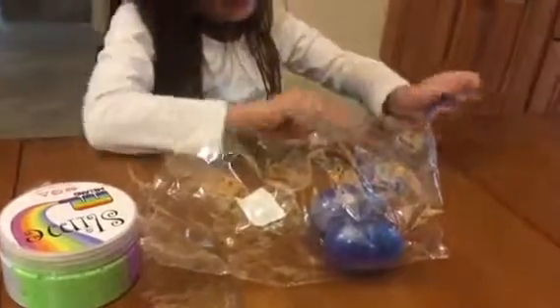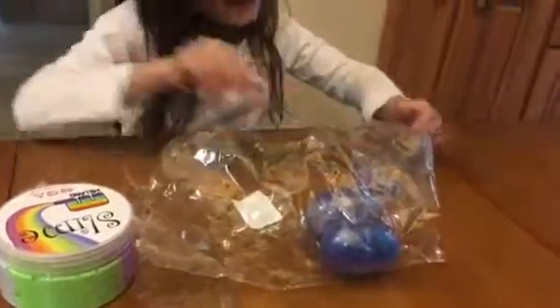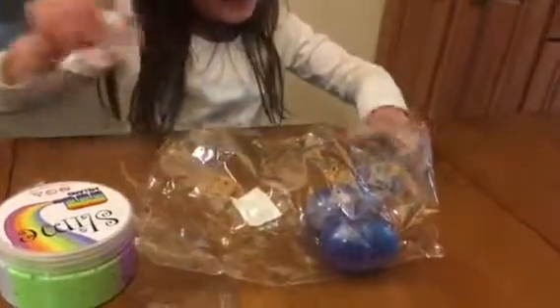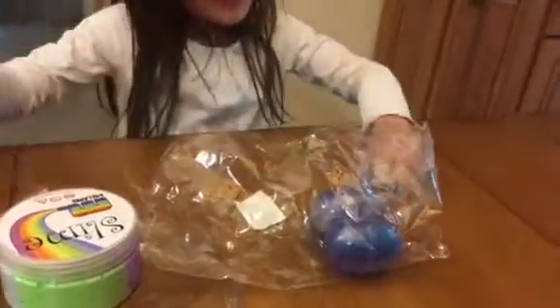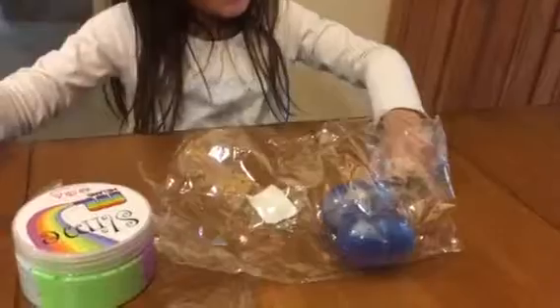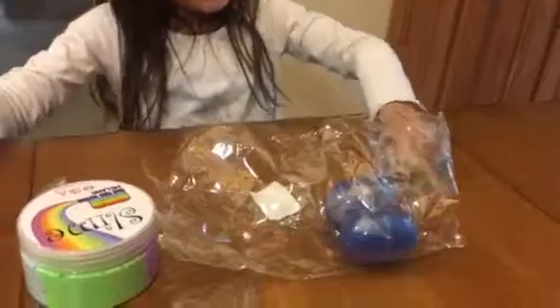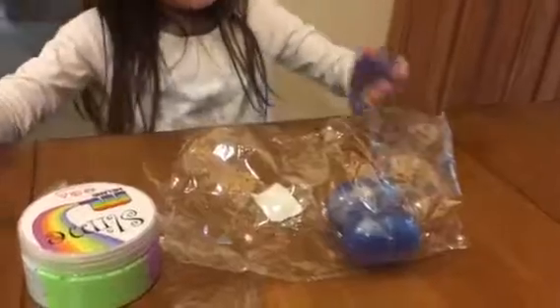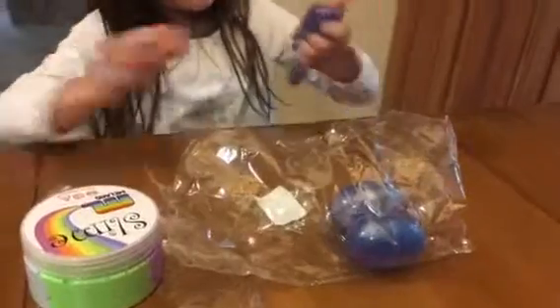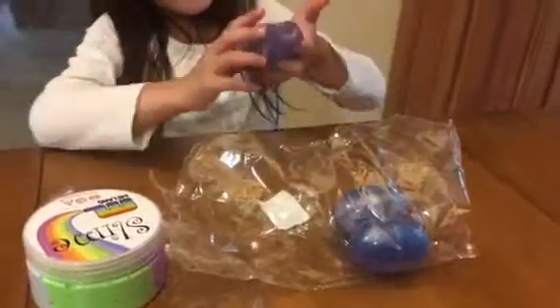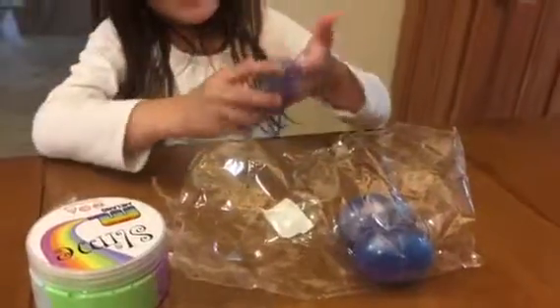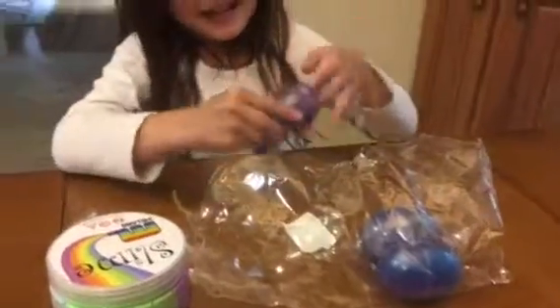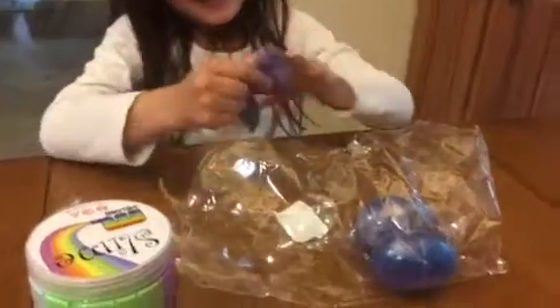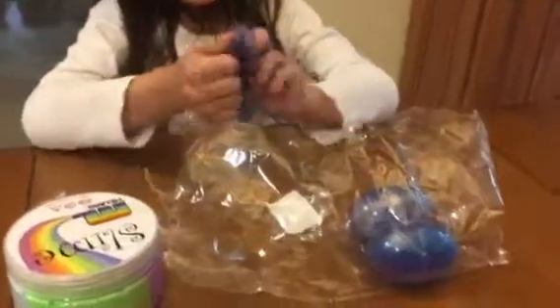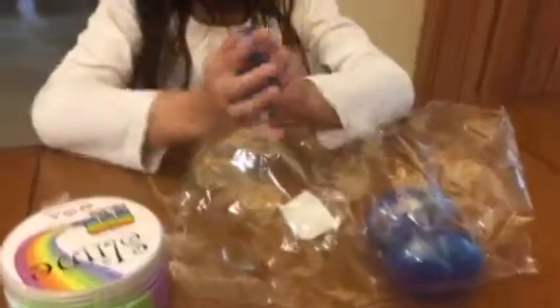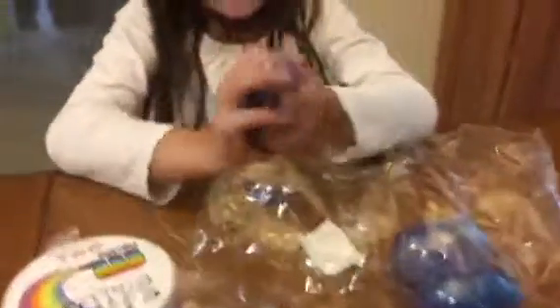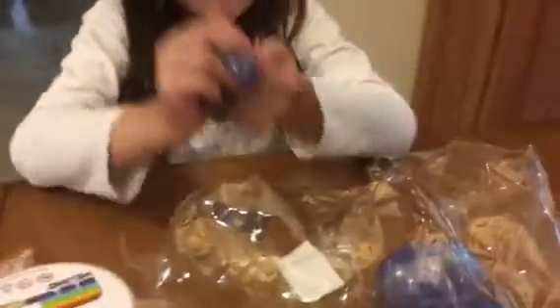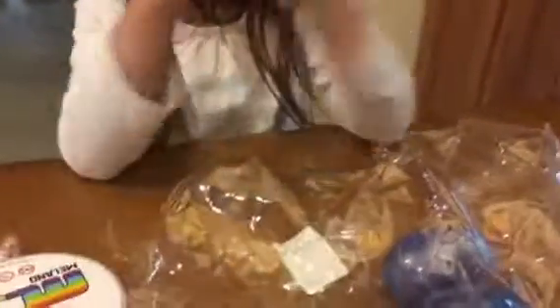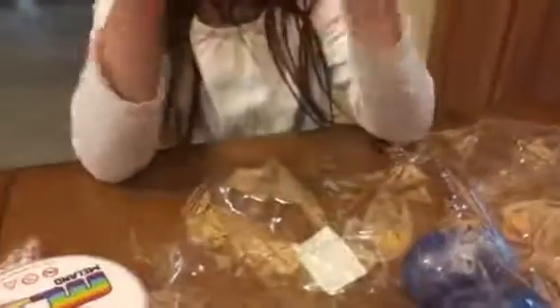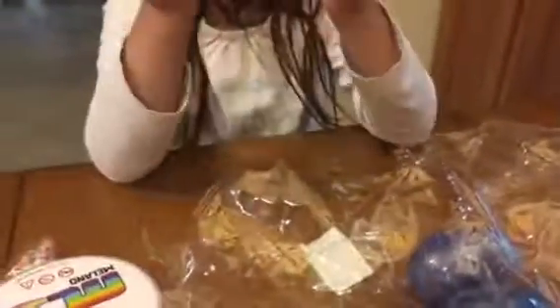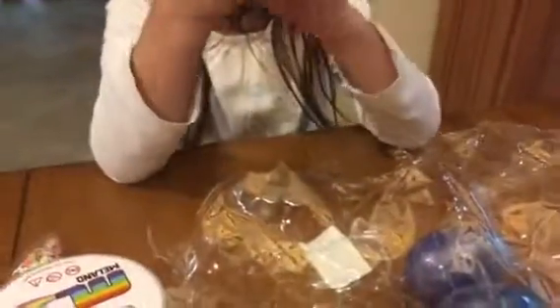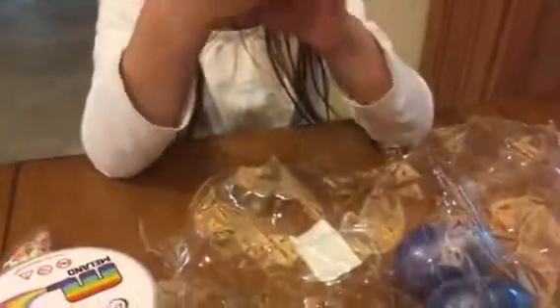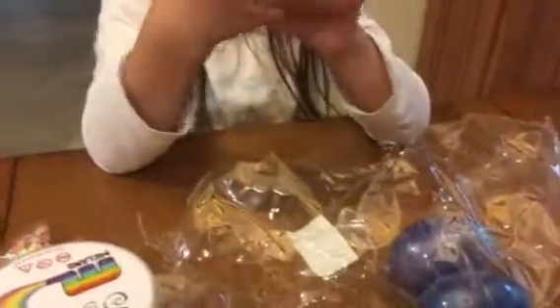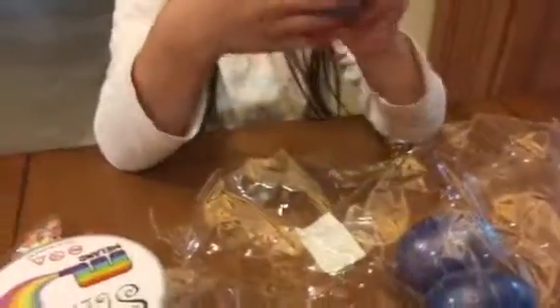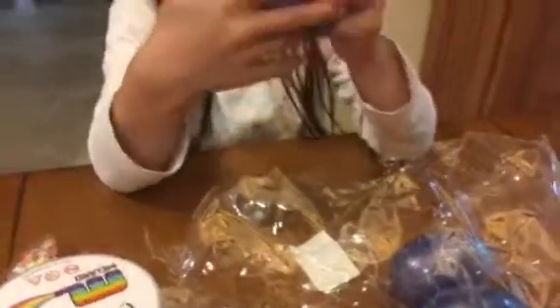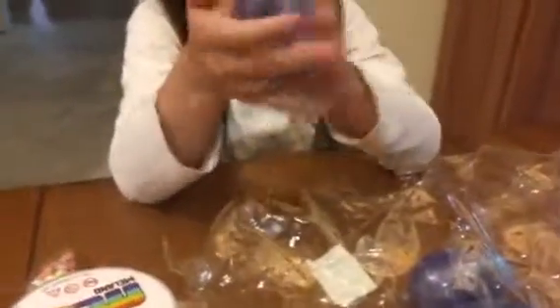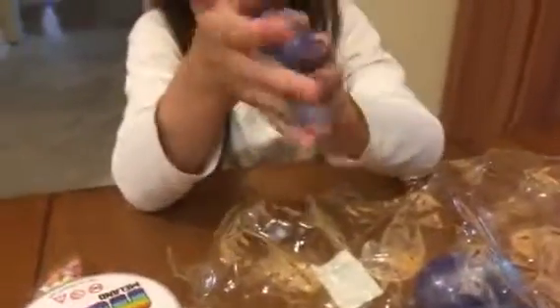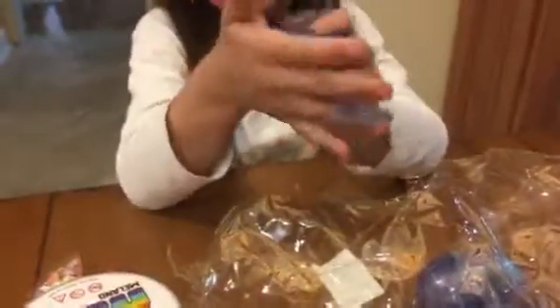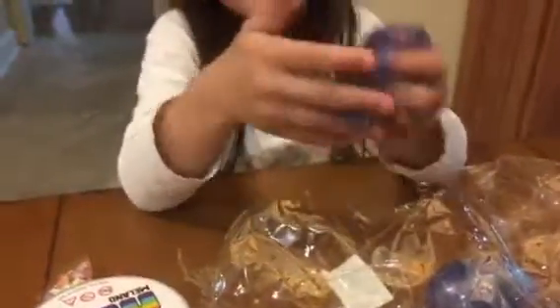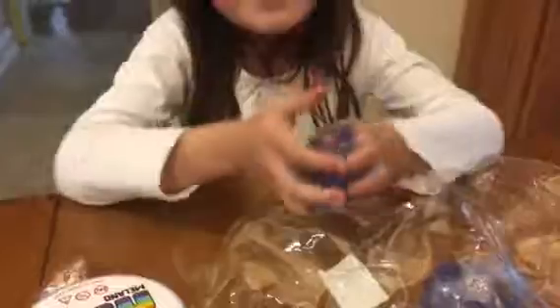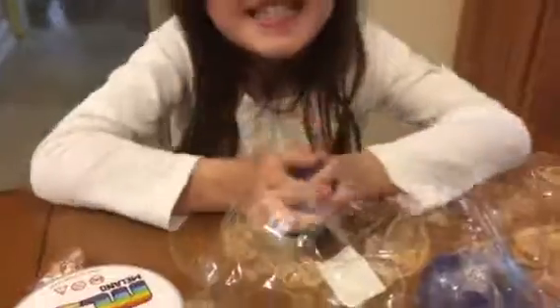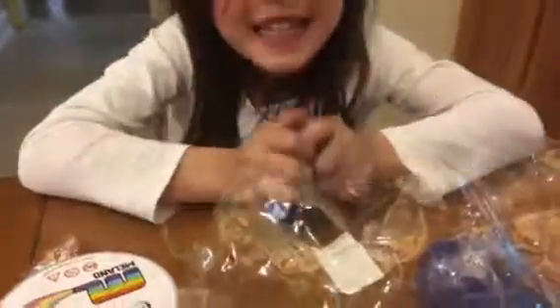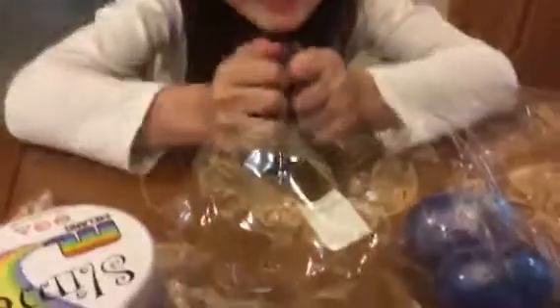It's super duper spreadly. Look at this putty. It's also really like sticky.